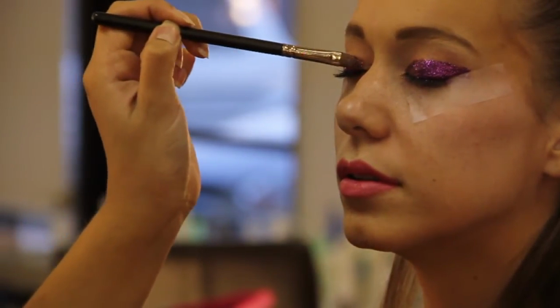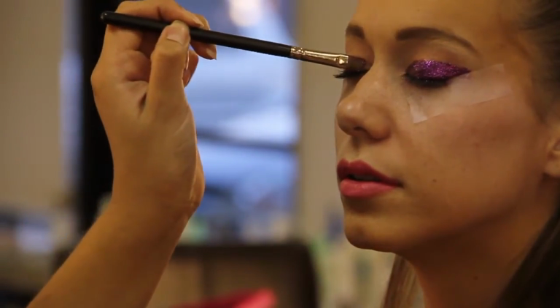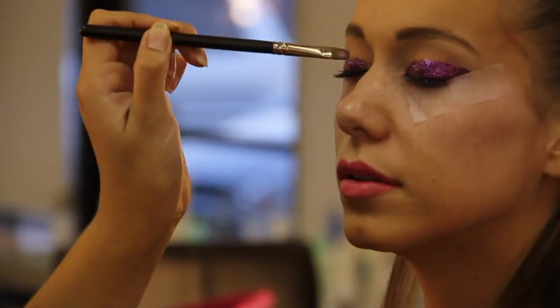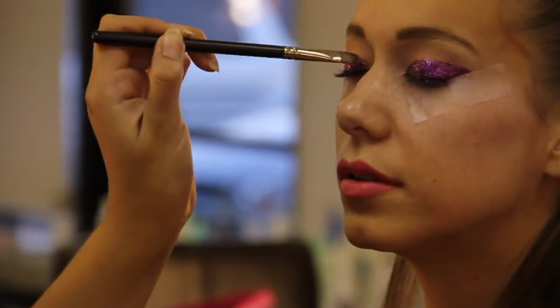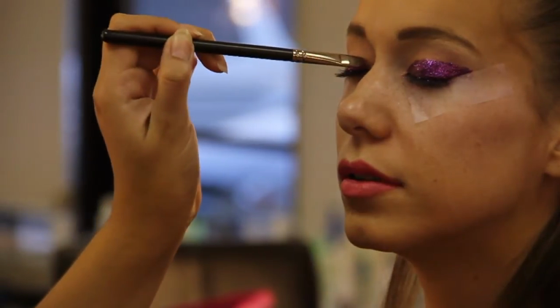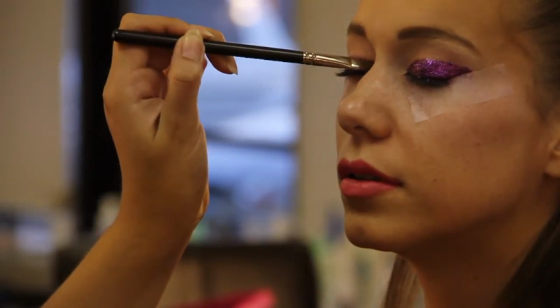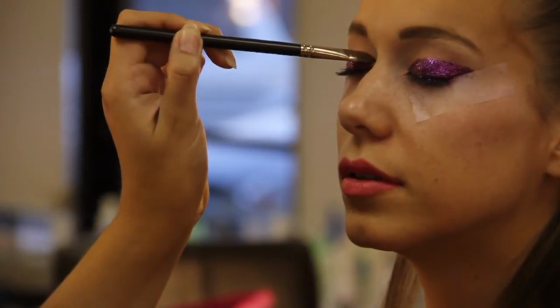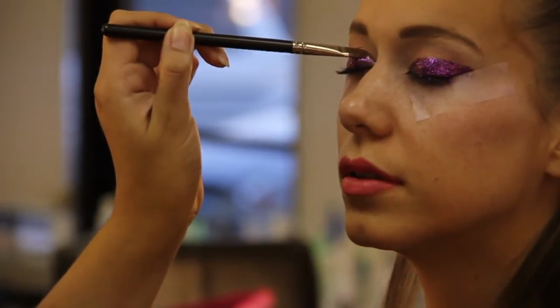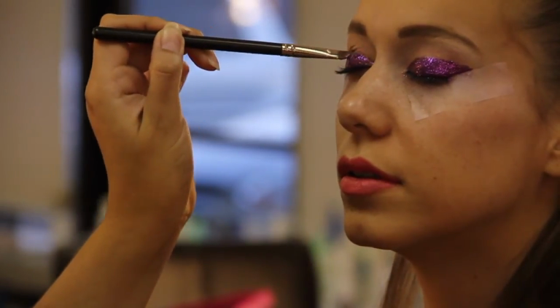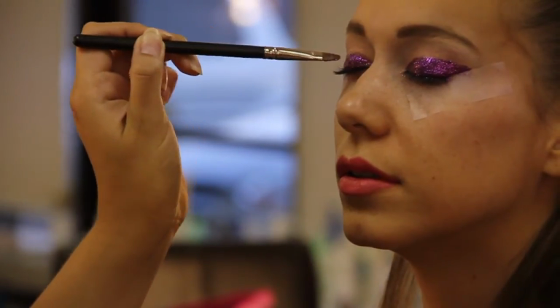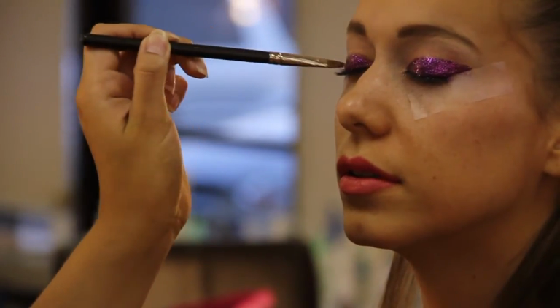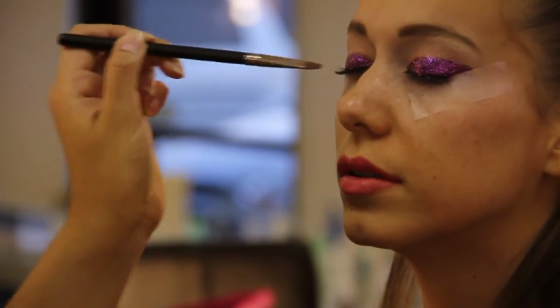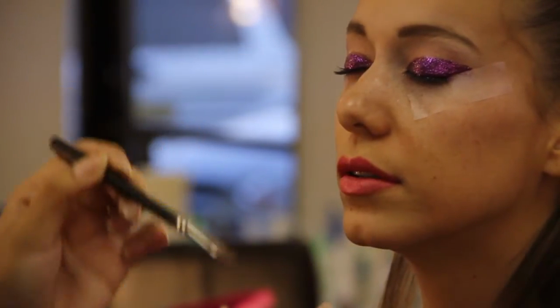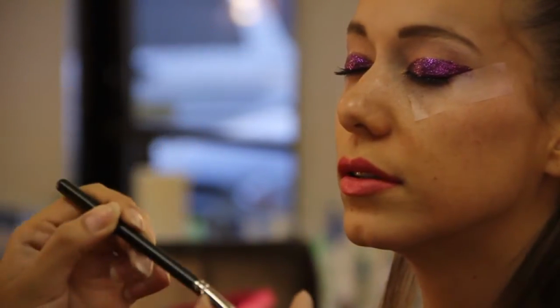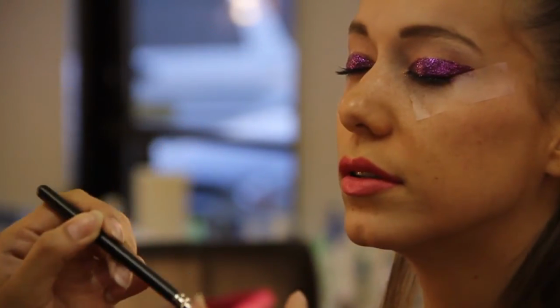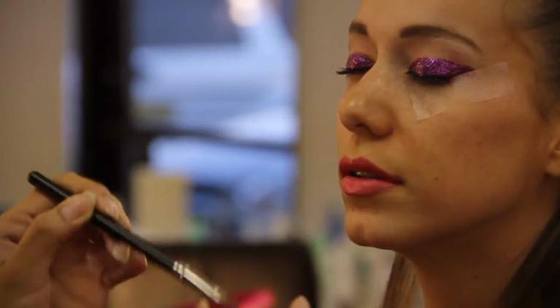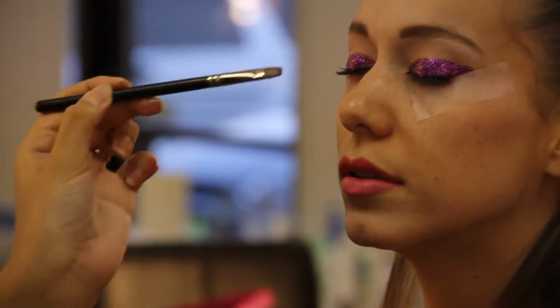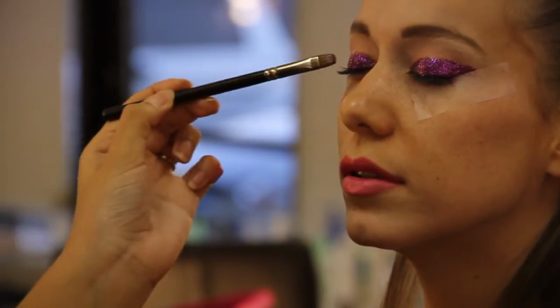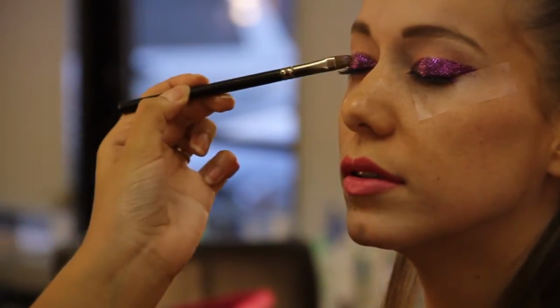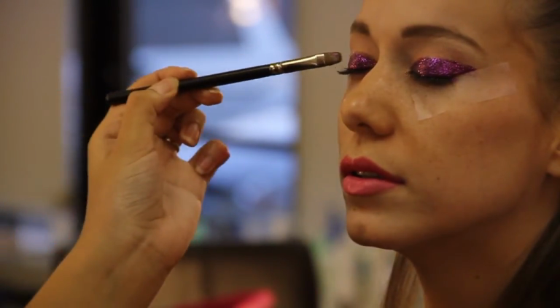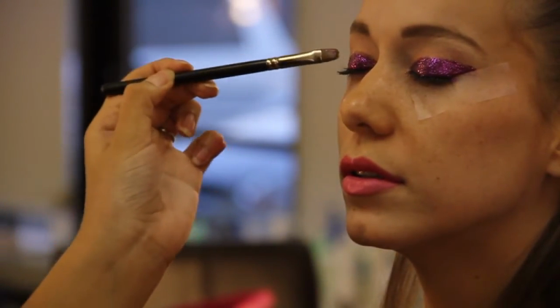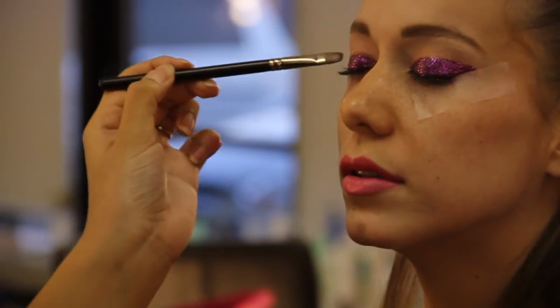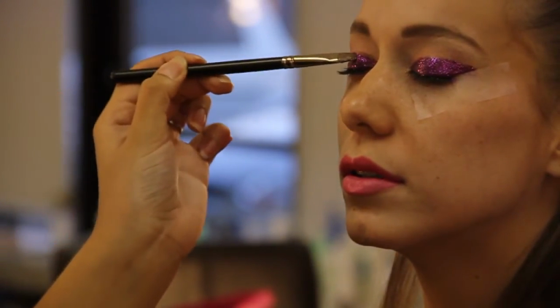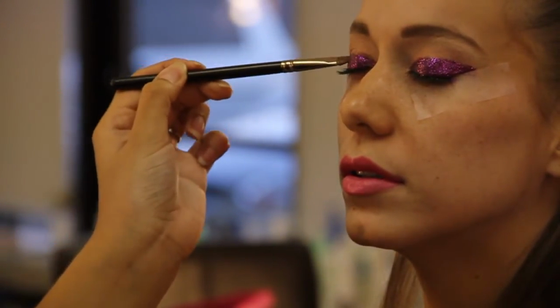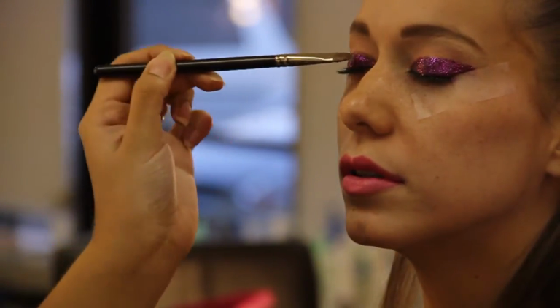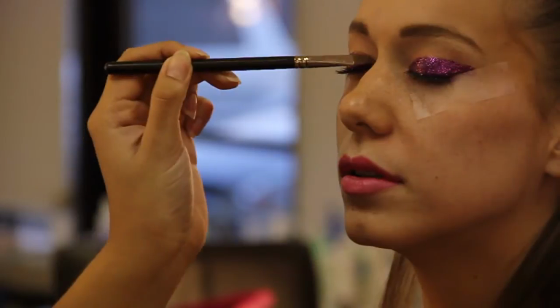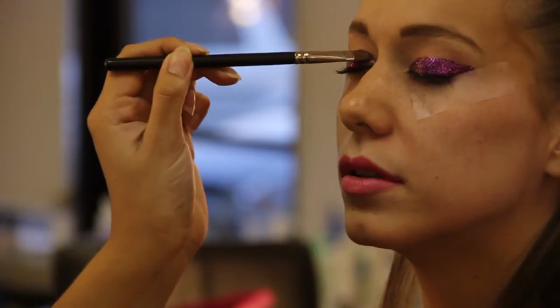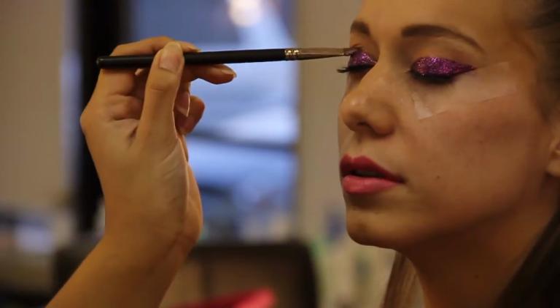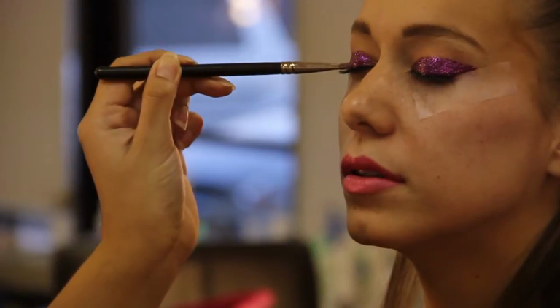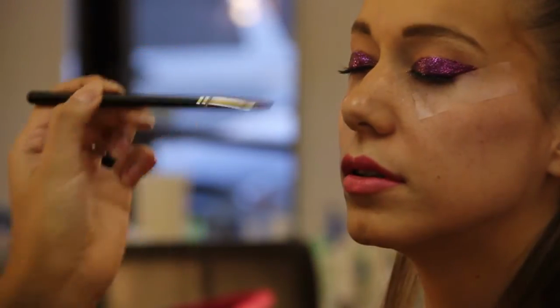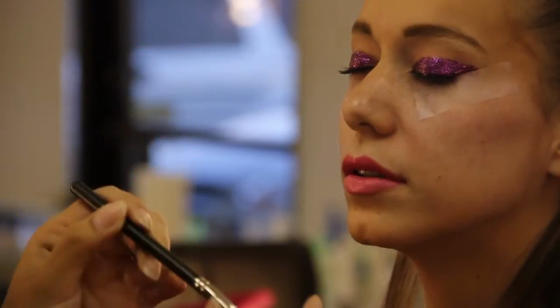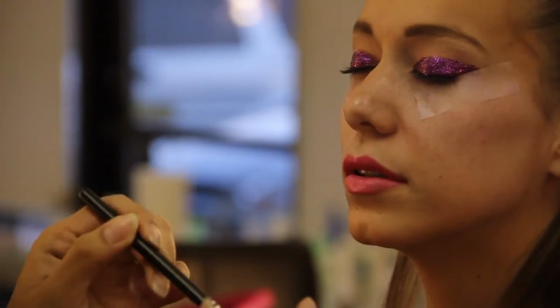And you can also add some really big lashes after you're done to add to that showgirl look.